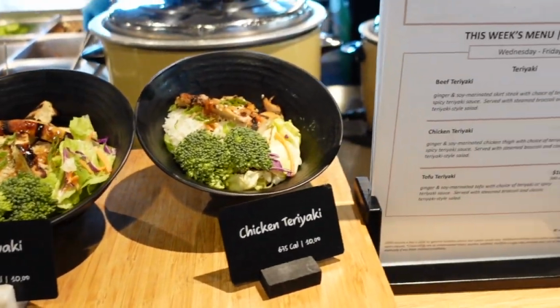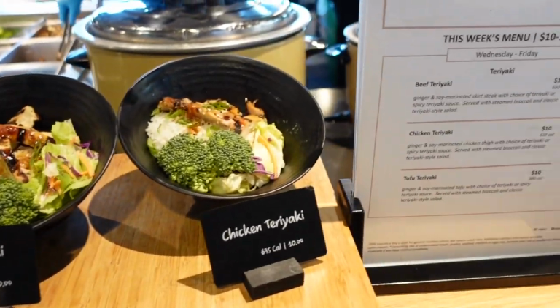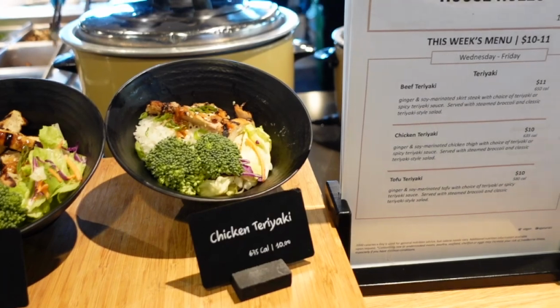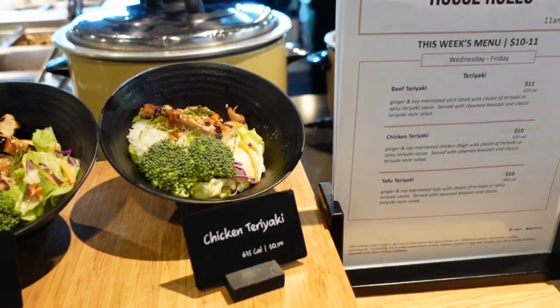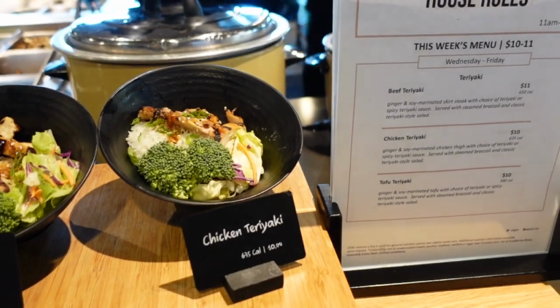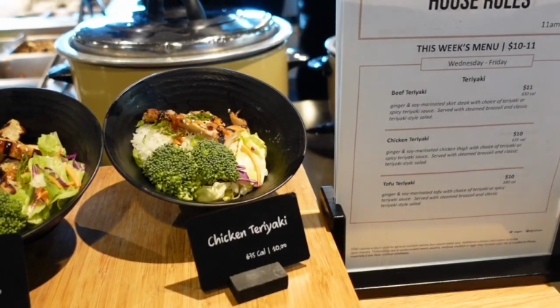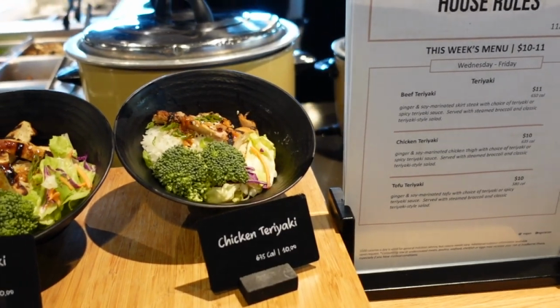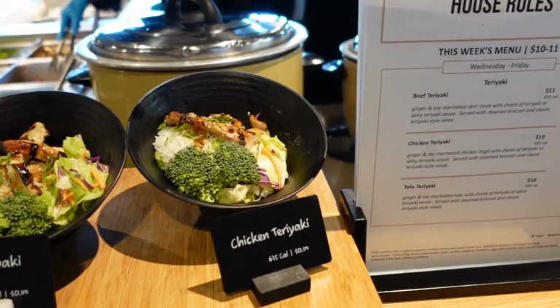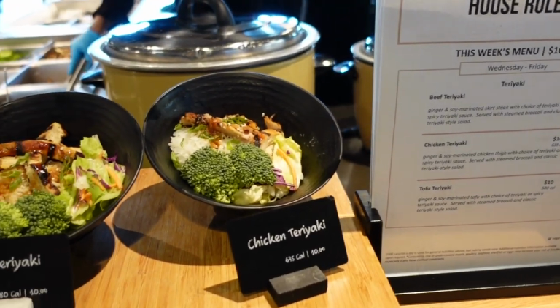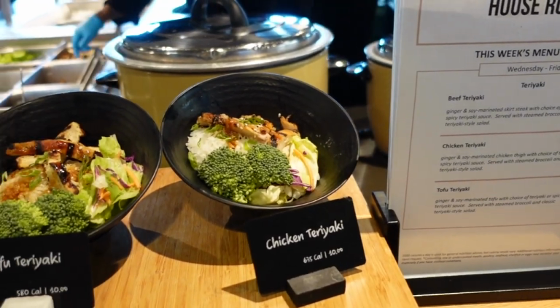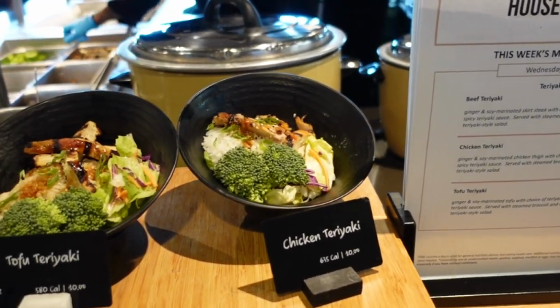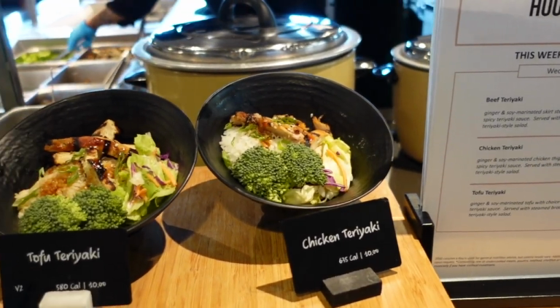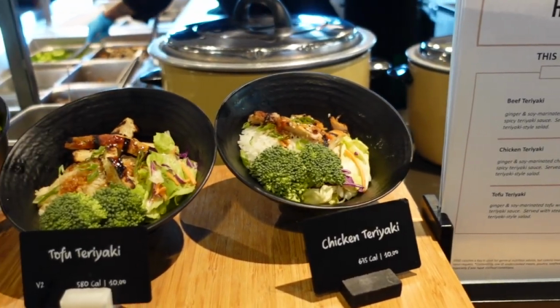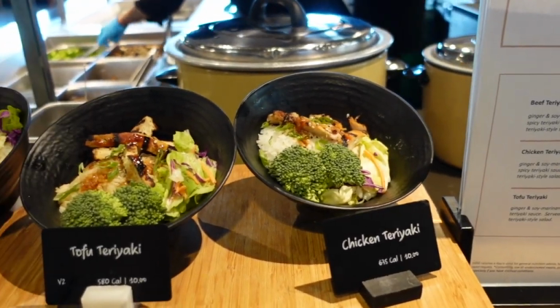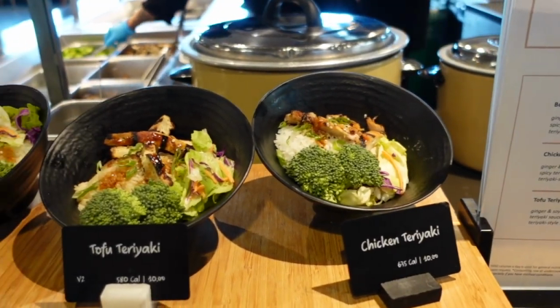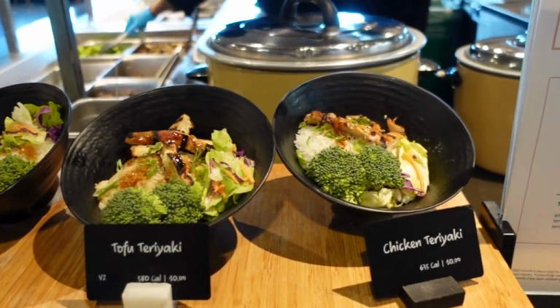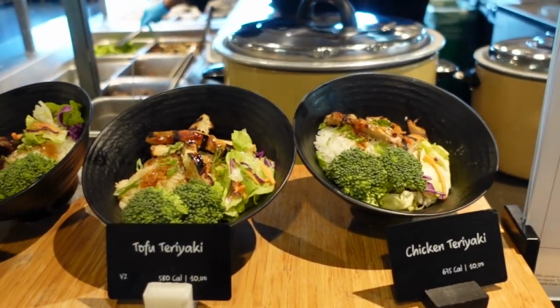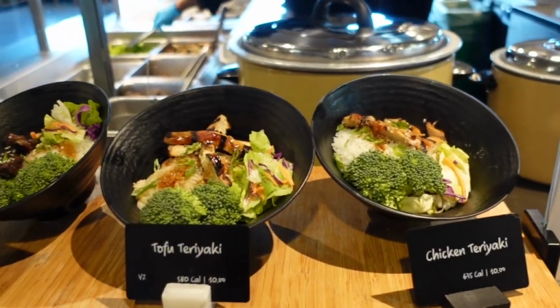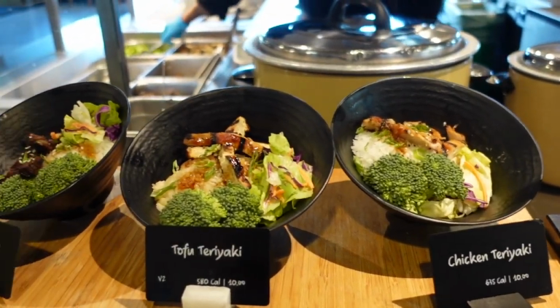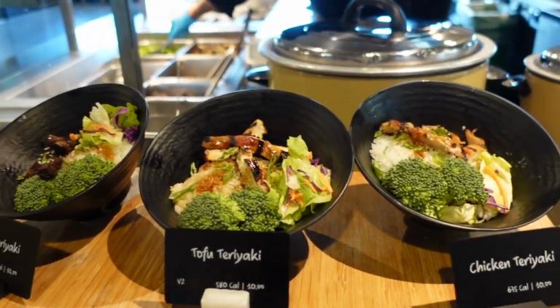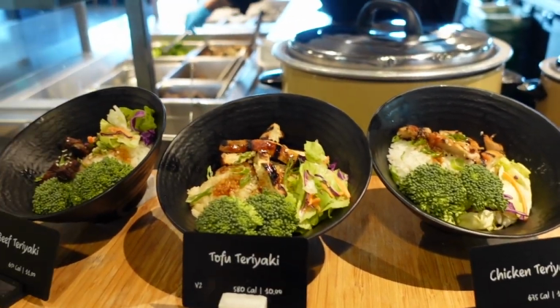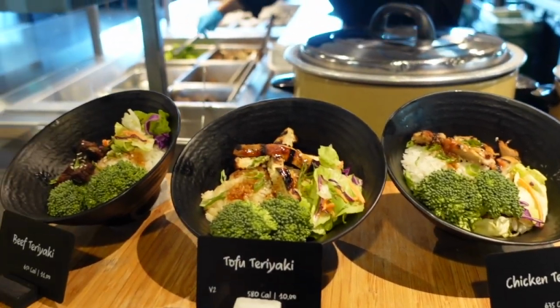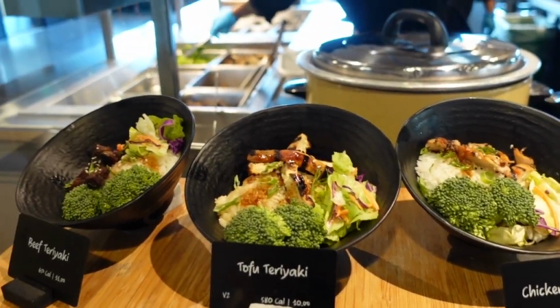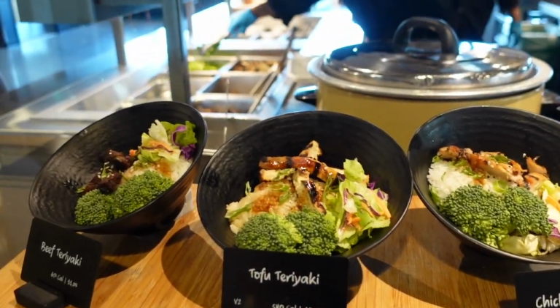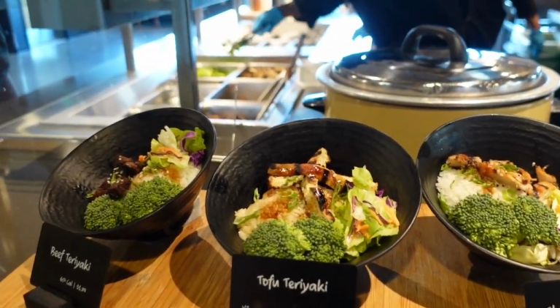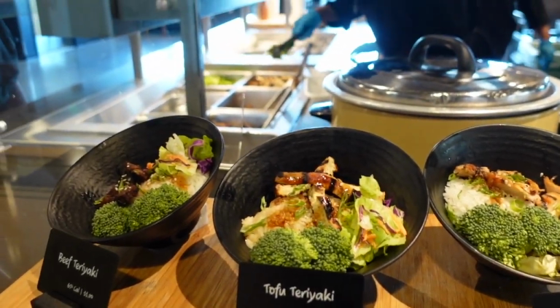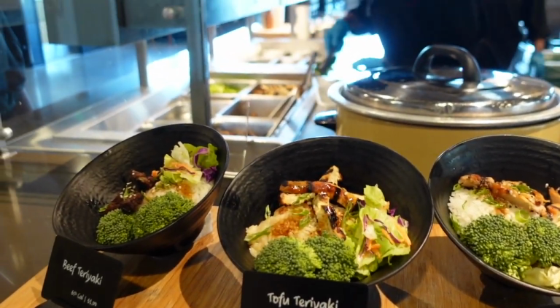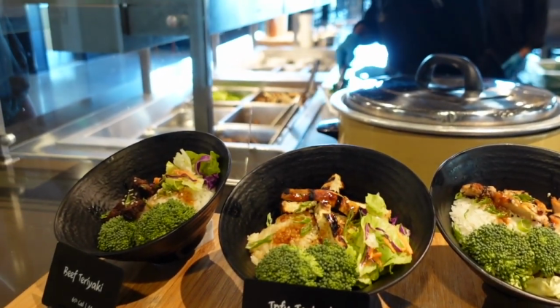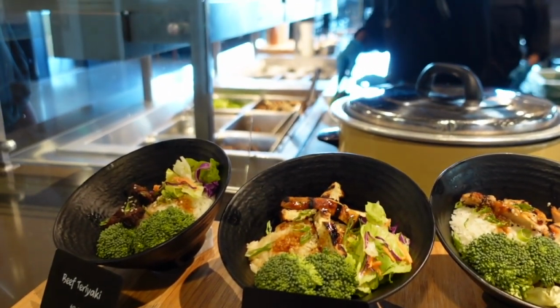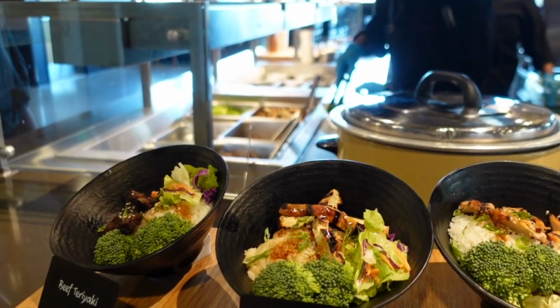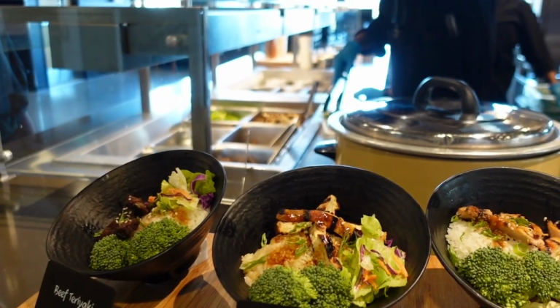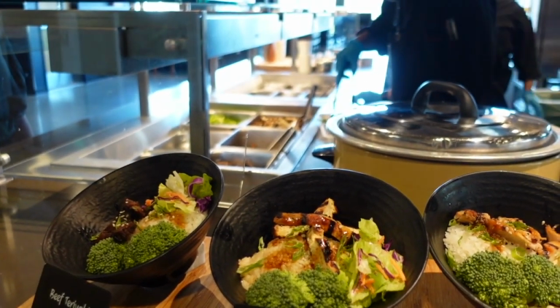It's lunchtime. I head over to Nitro North to get some chicken teriyaki.